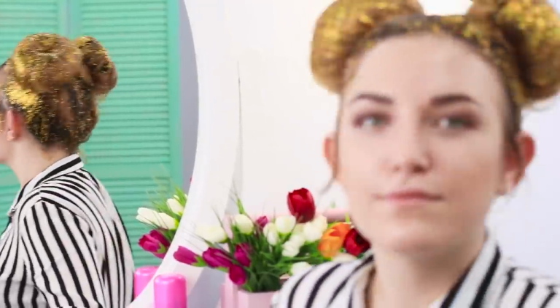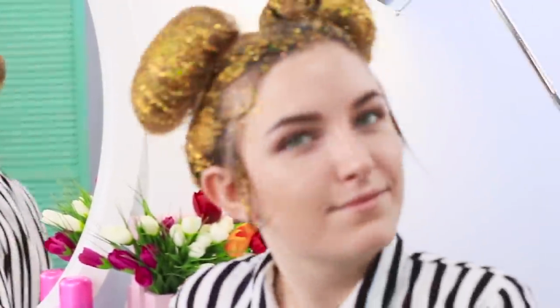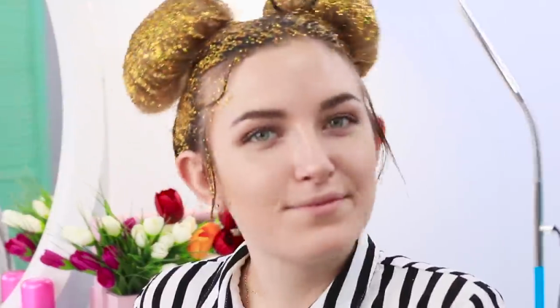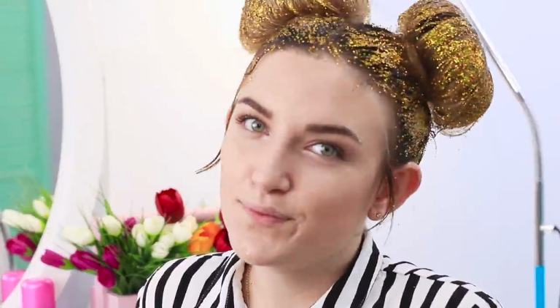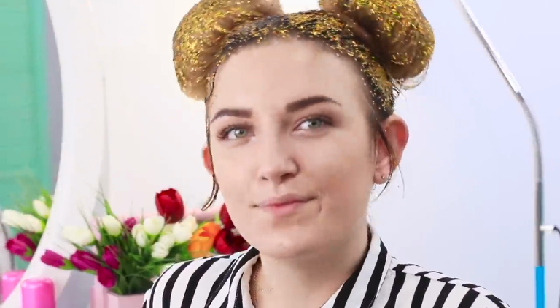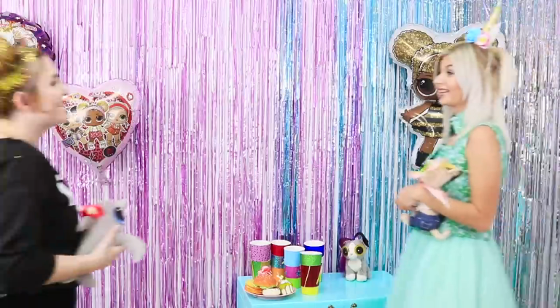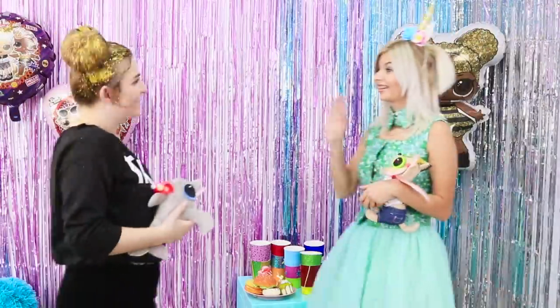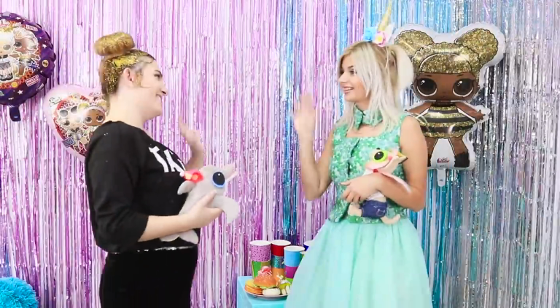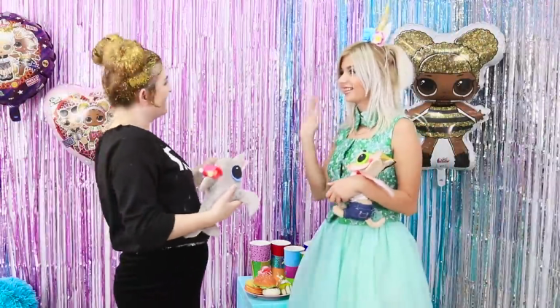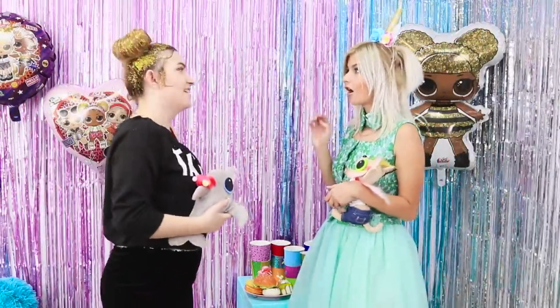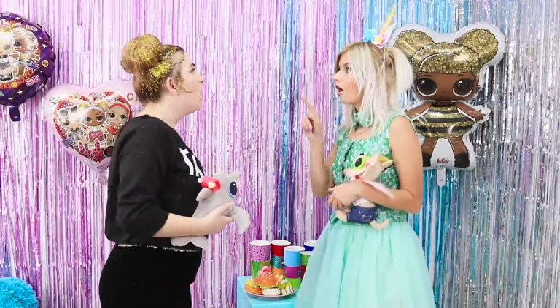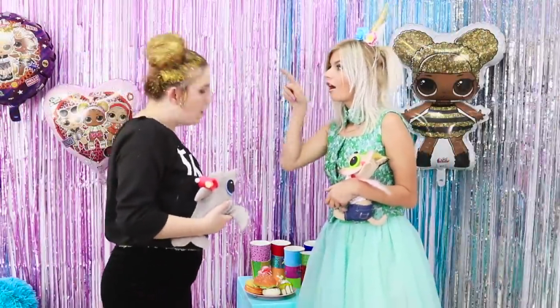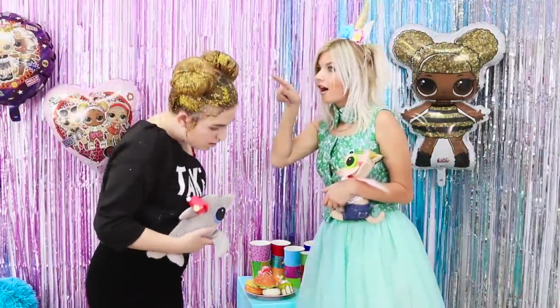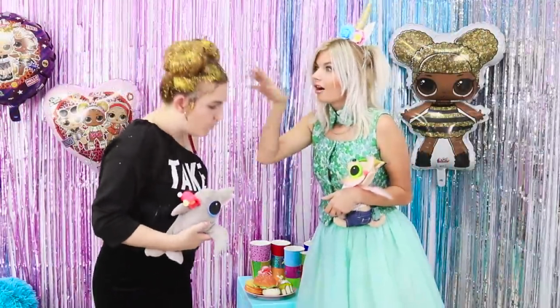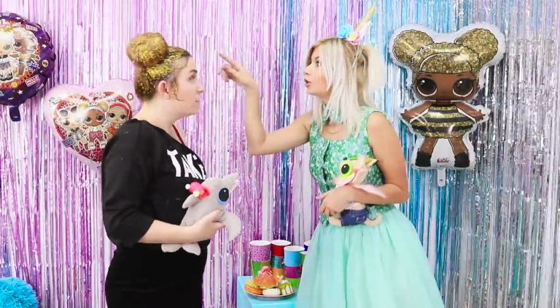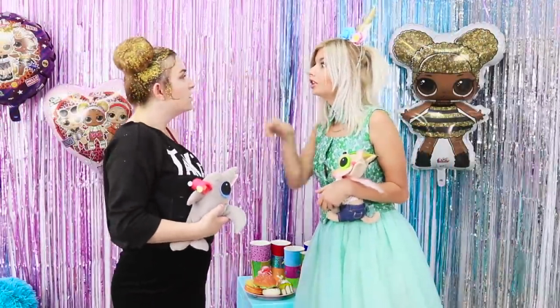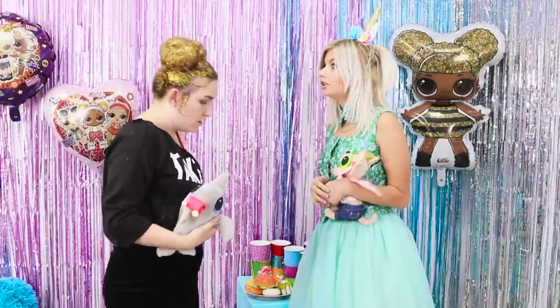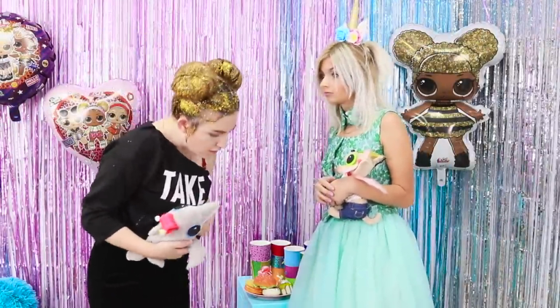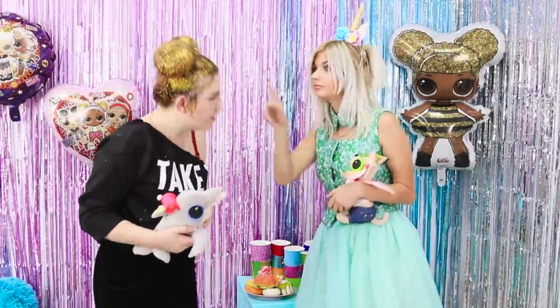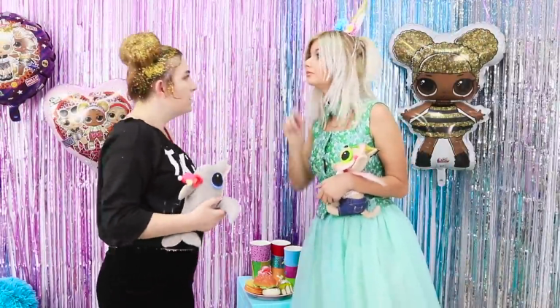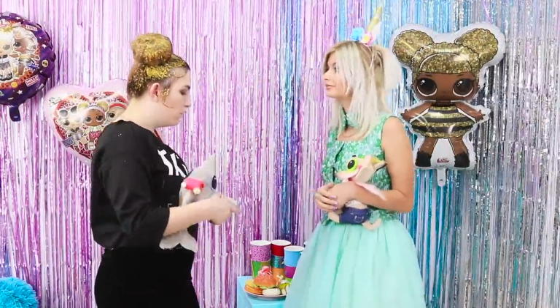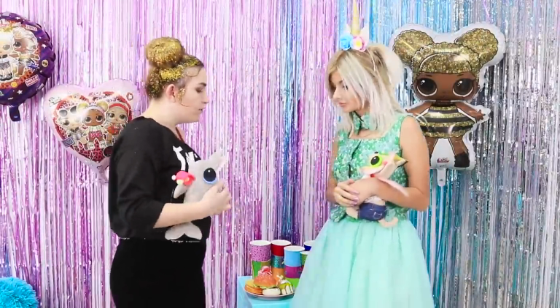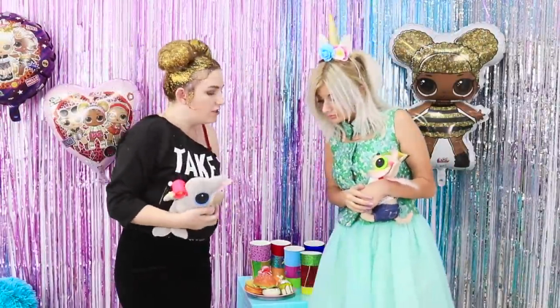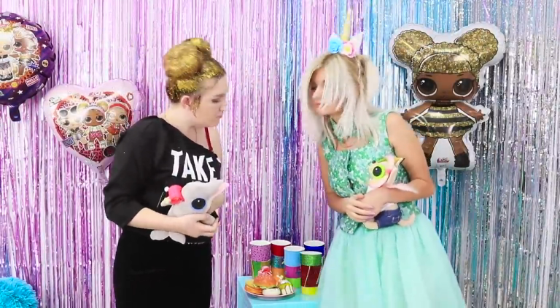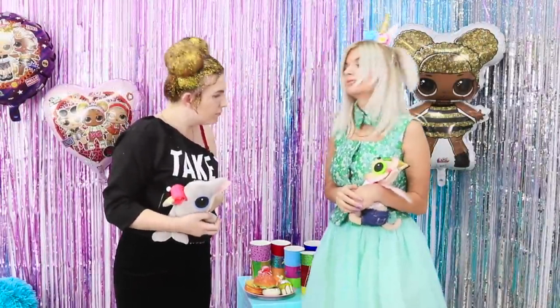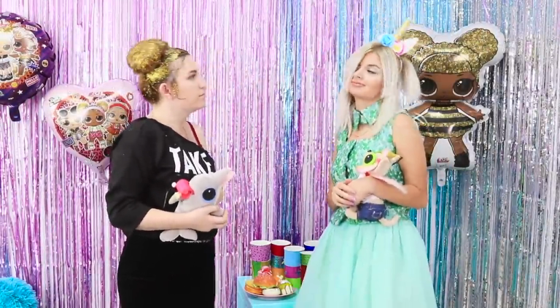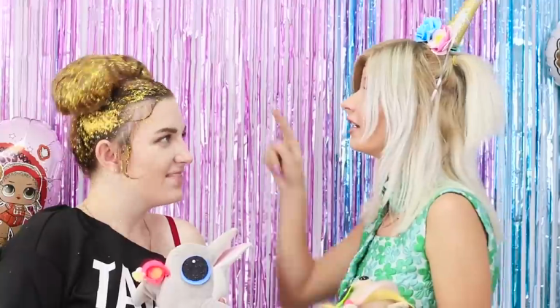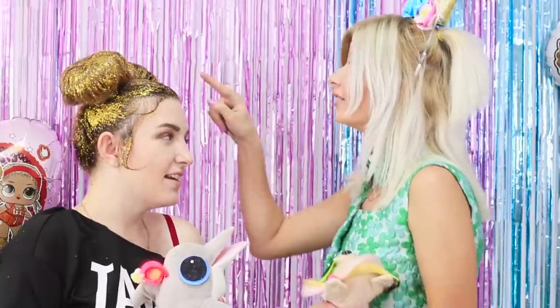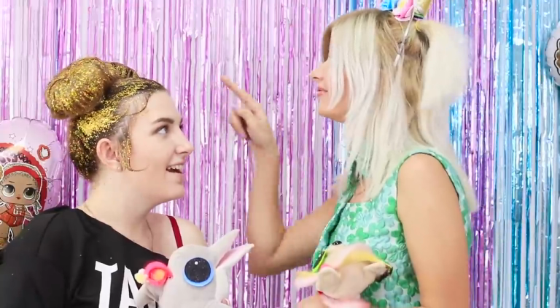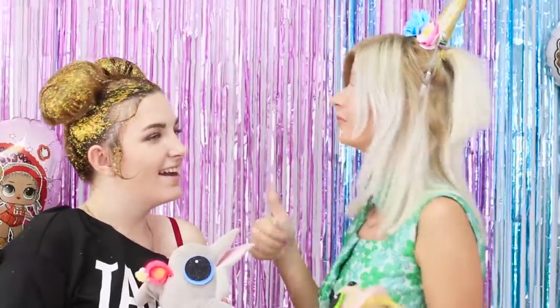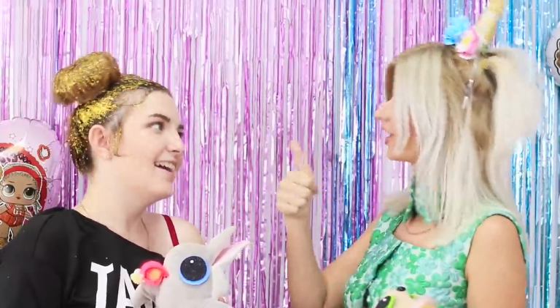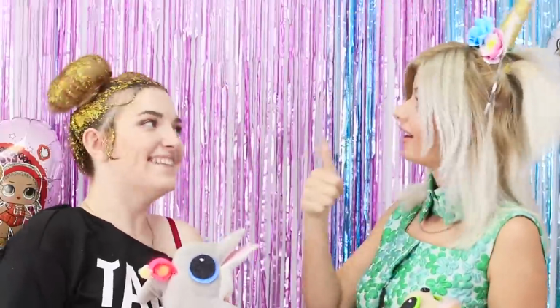Wow! You look exactly like an LOL doll! Stylish, fashionable, and so cute!